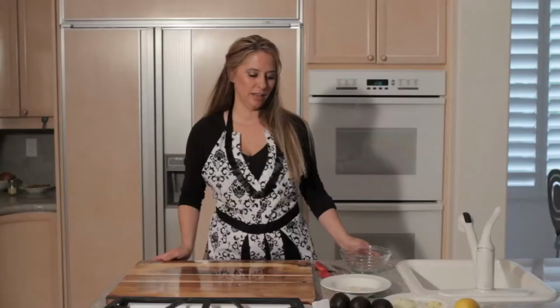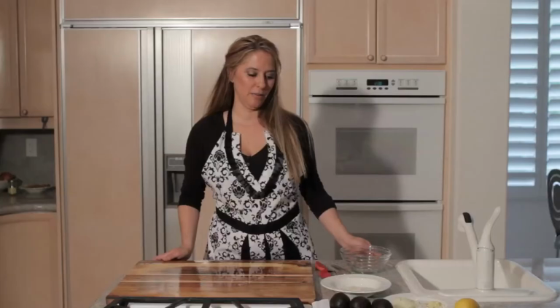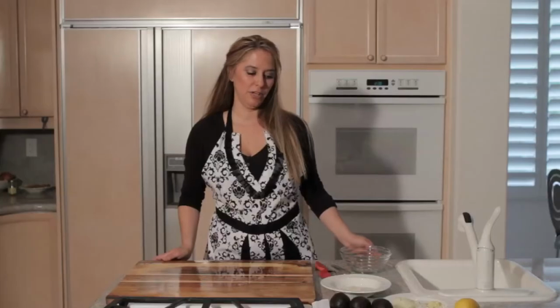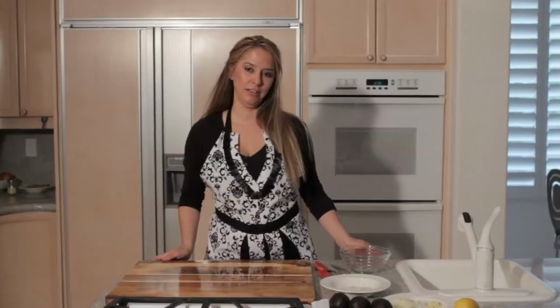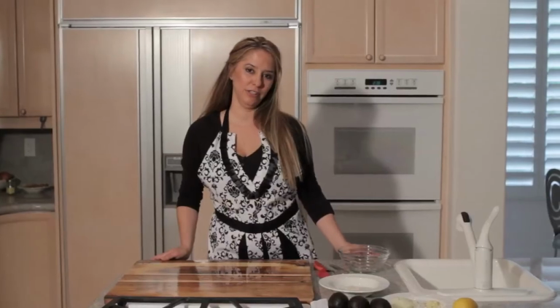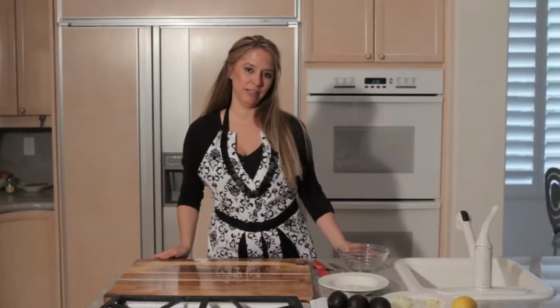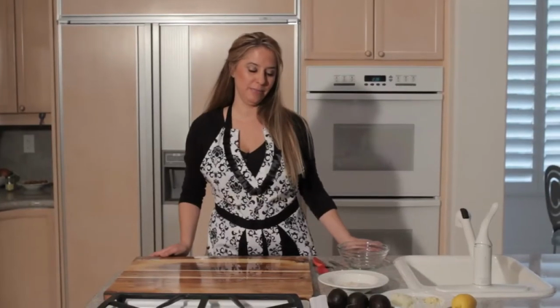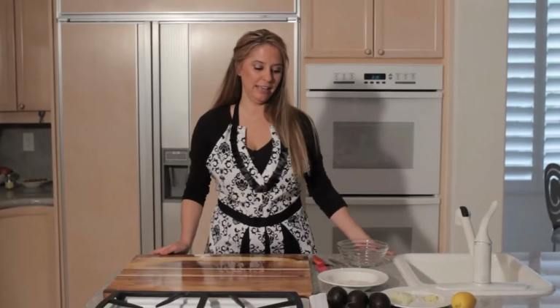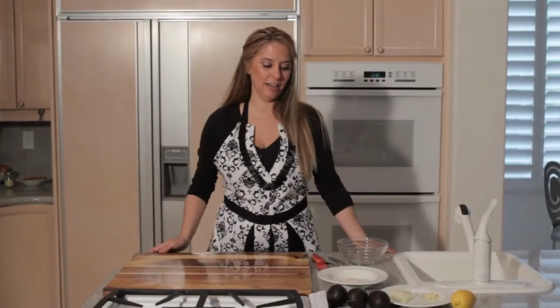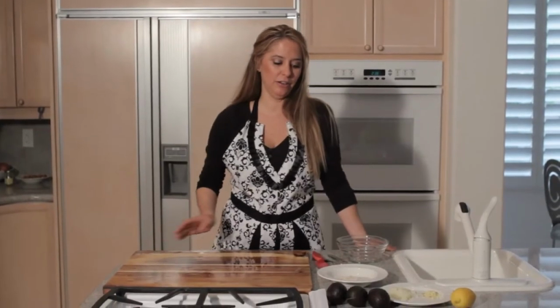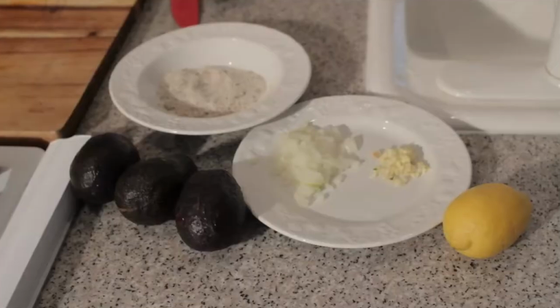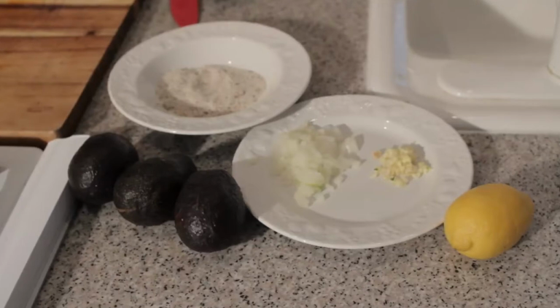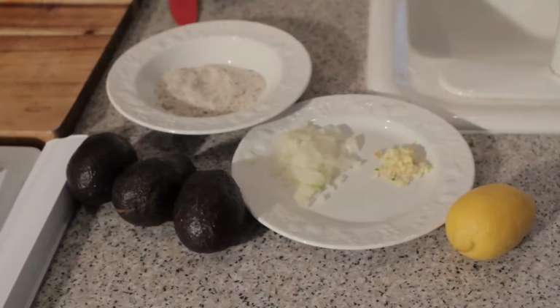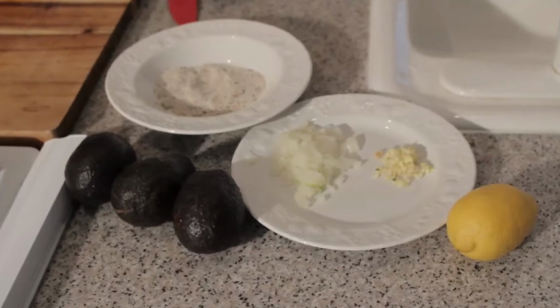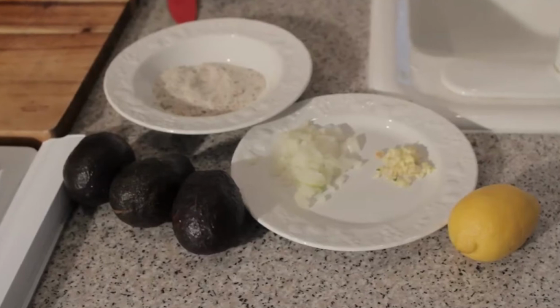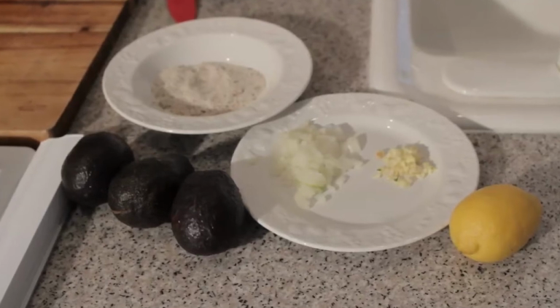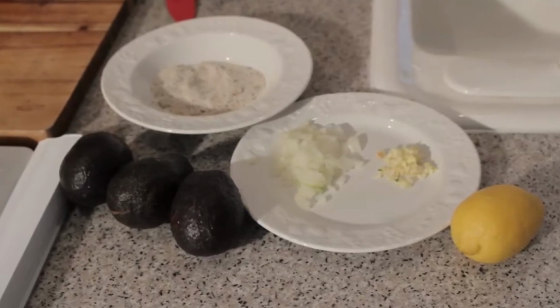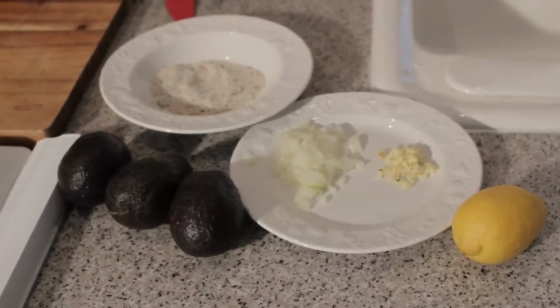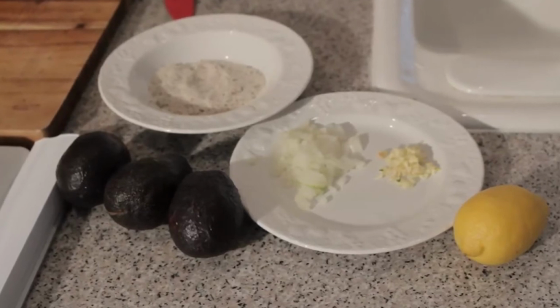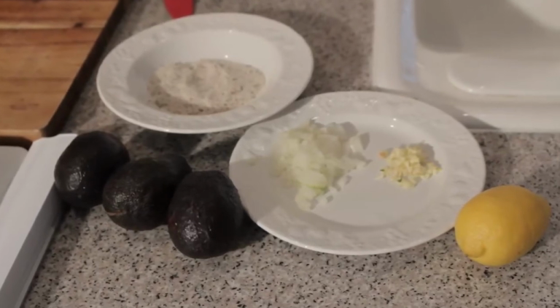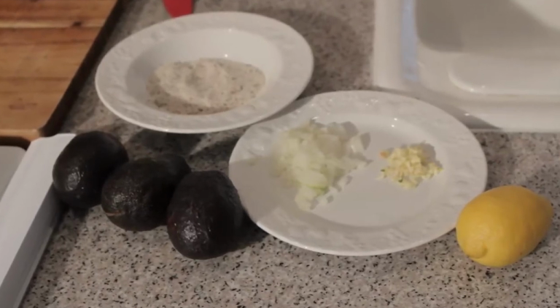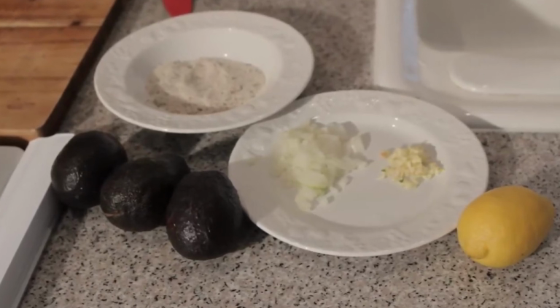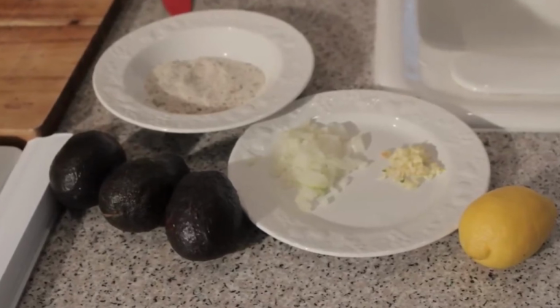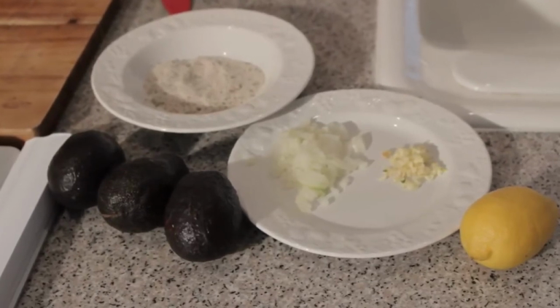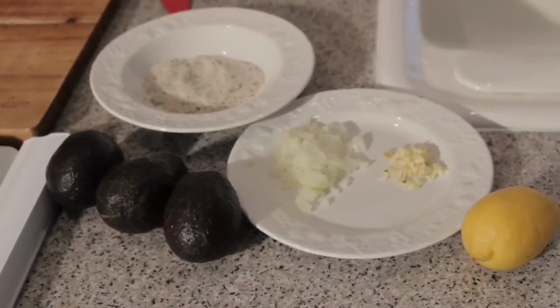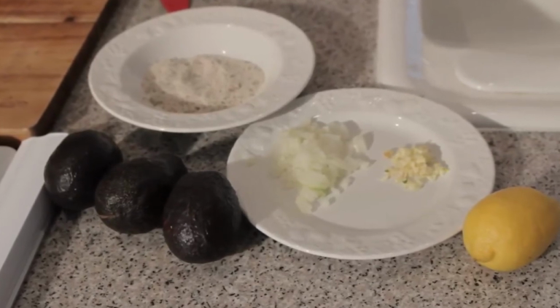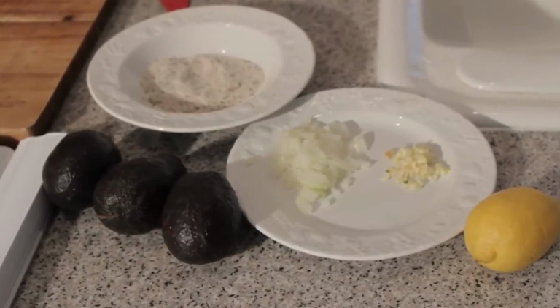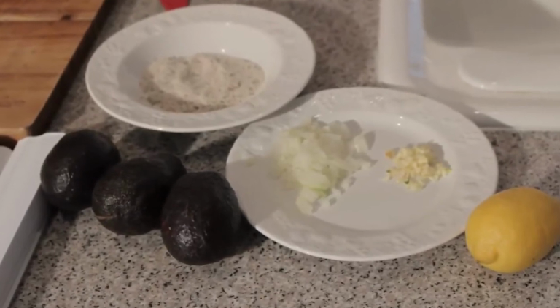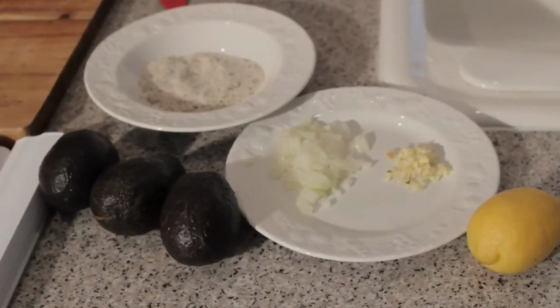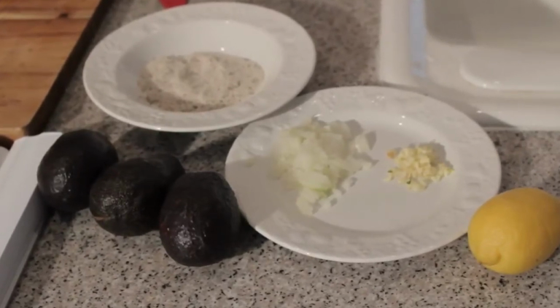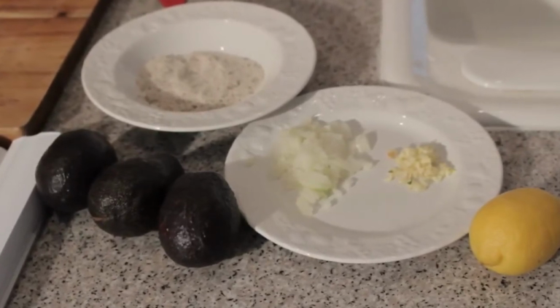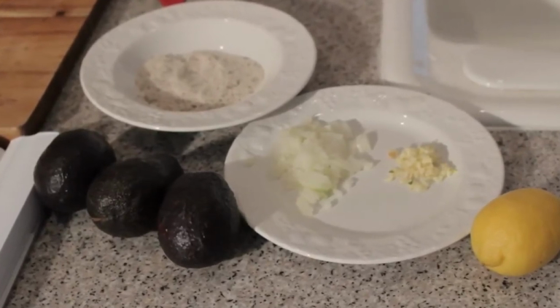What you'll need for this recipe are three avocados, onion, garlic, and lemon and salt and pepper.